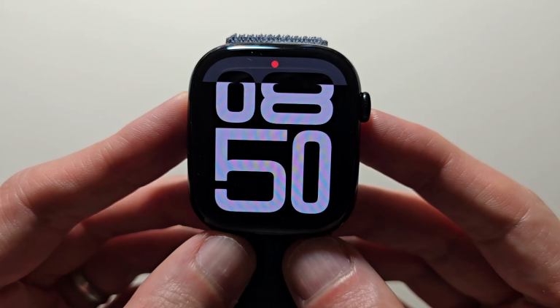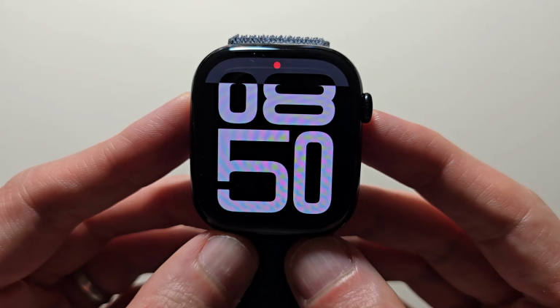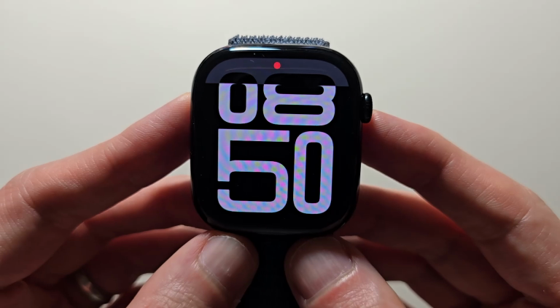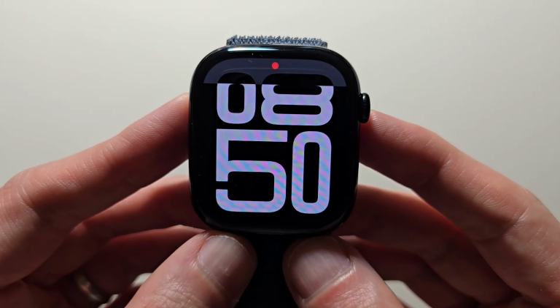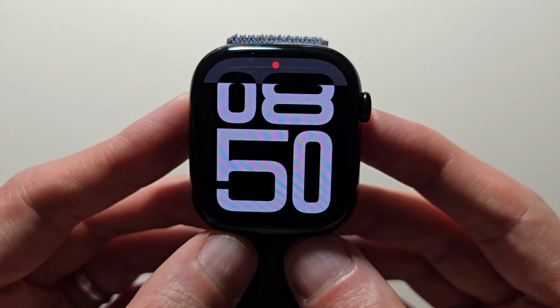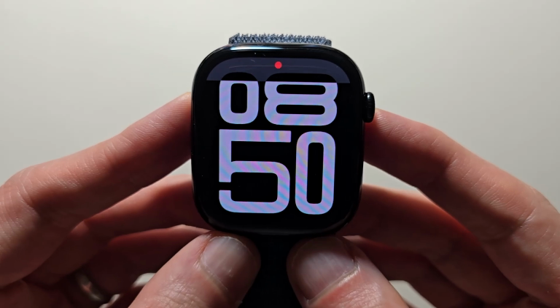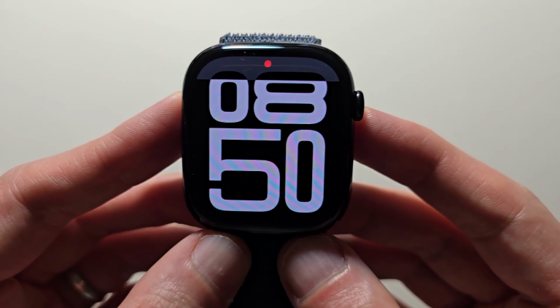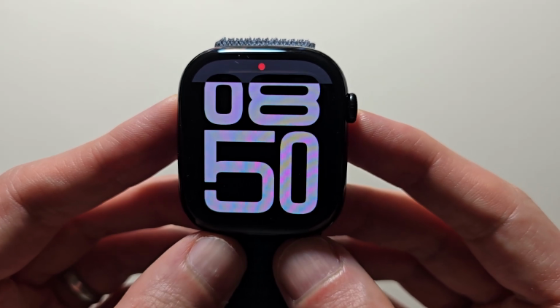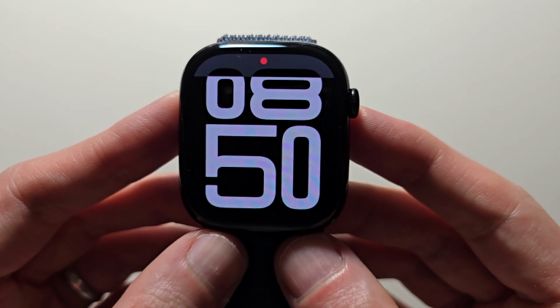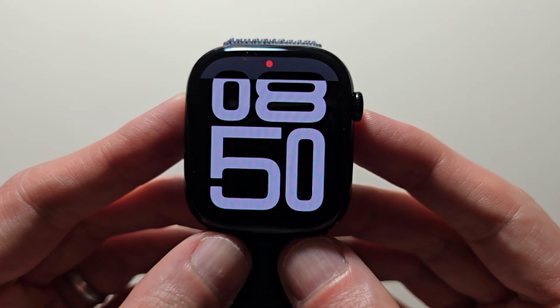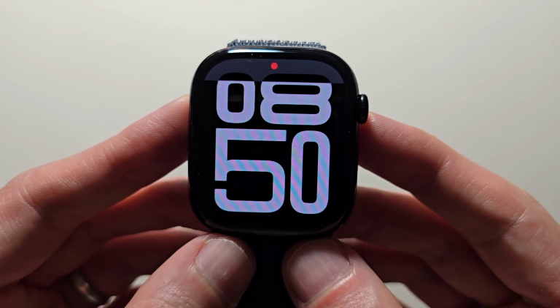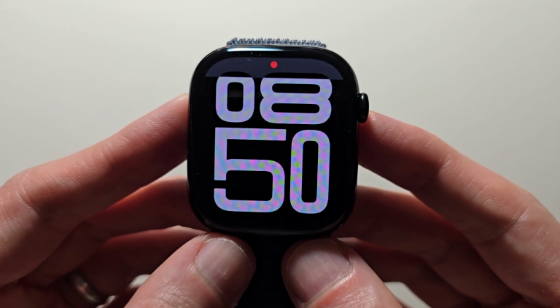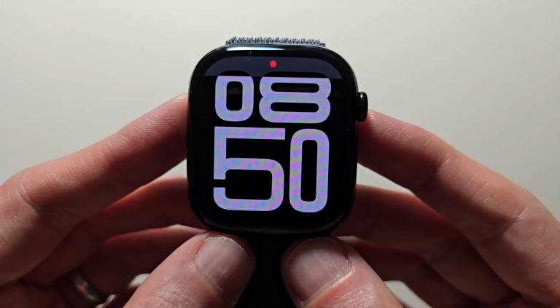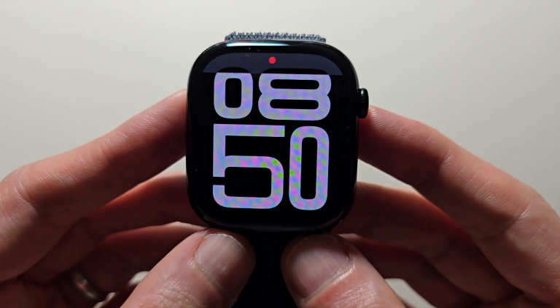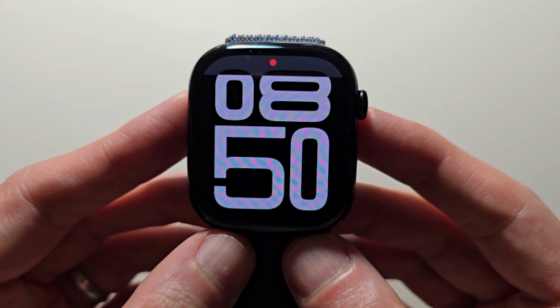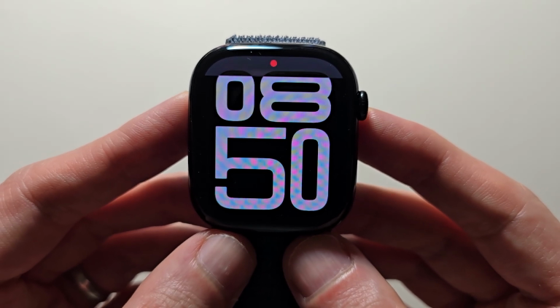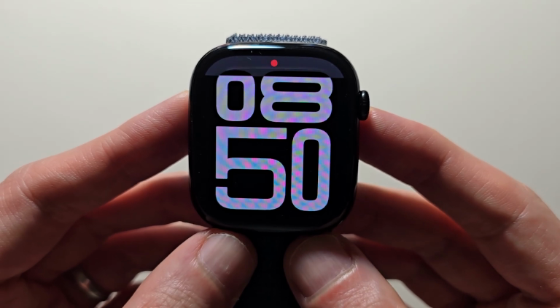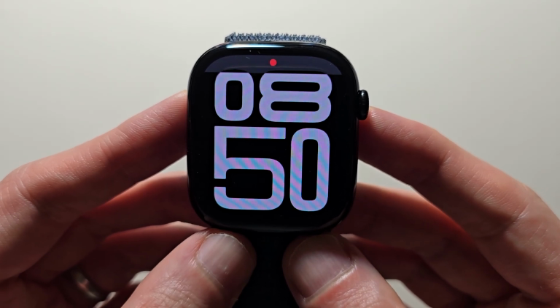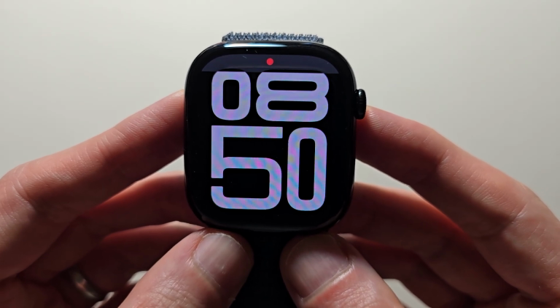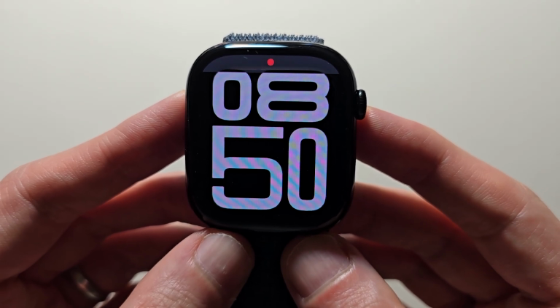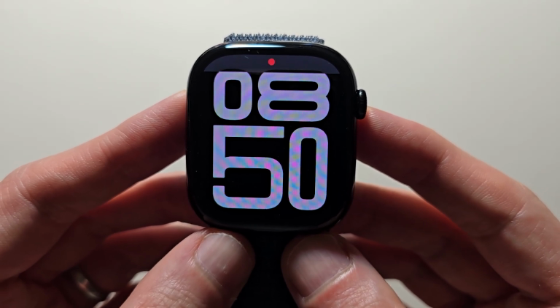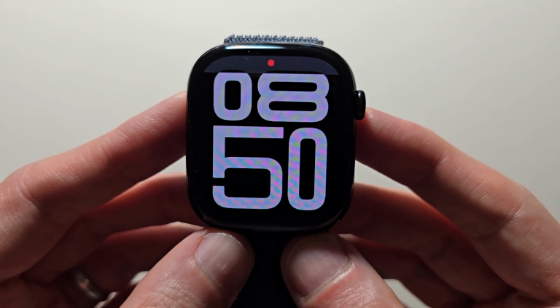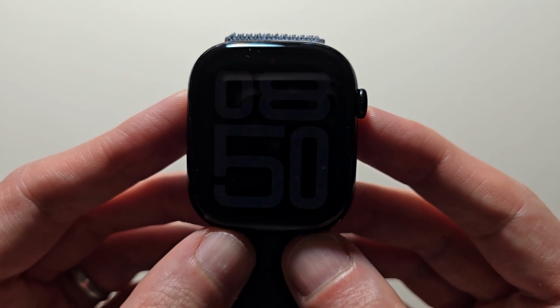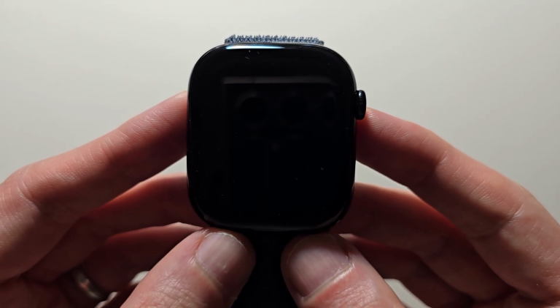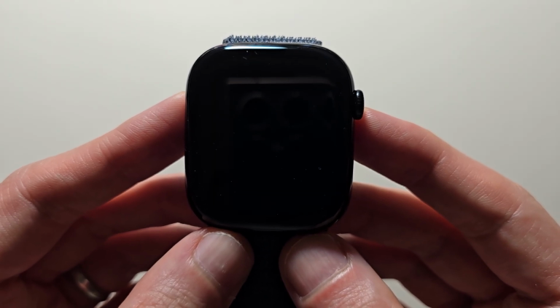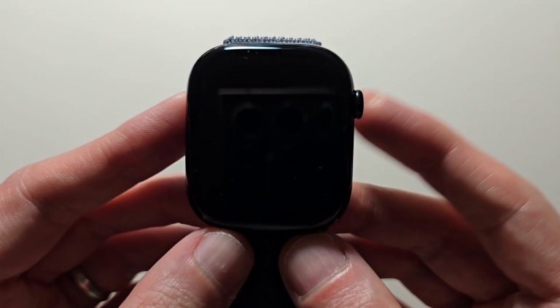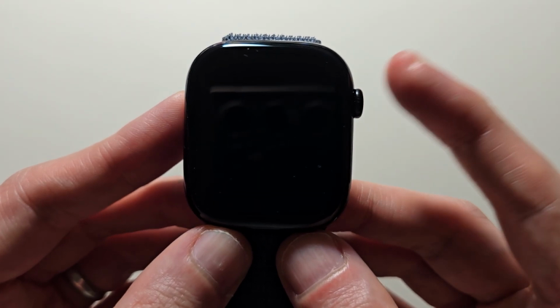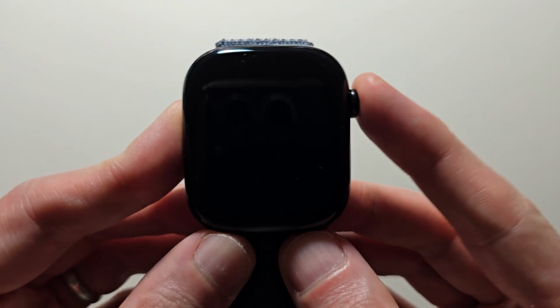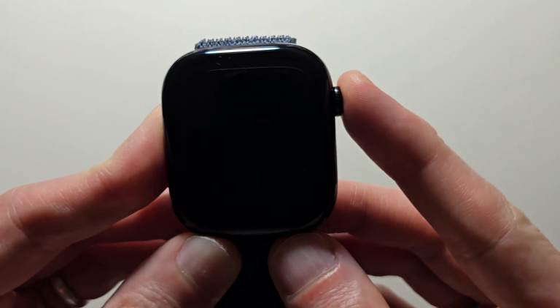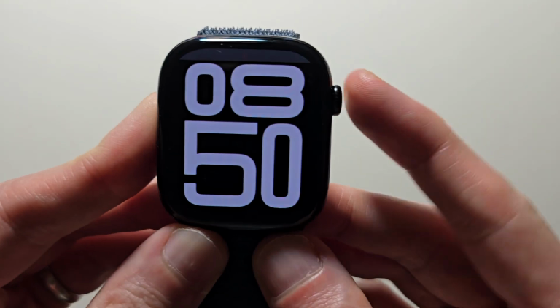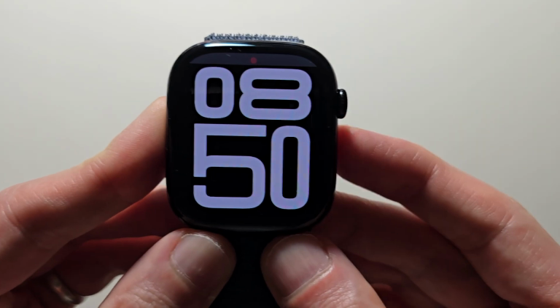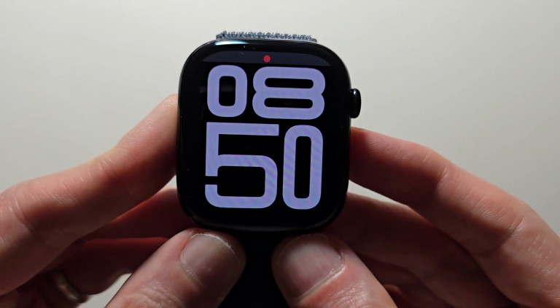Hey guys, if your Apple Watch is not properly tracking your steps or your fitness, there are a few fixes.